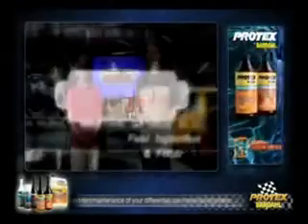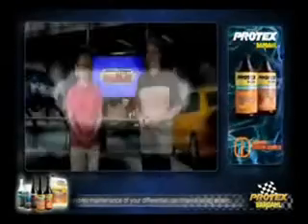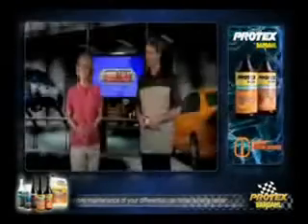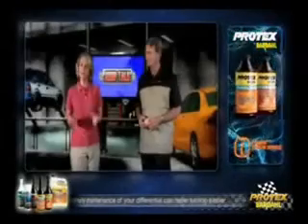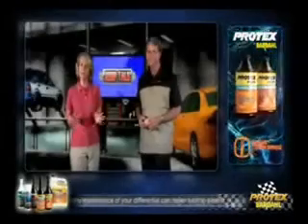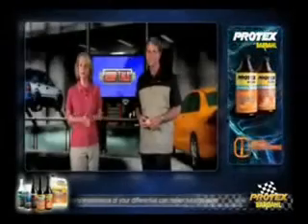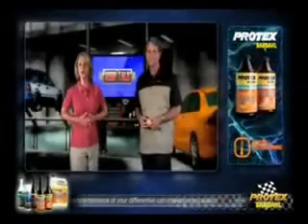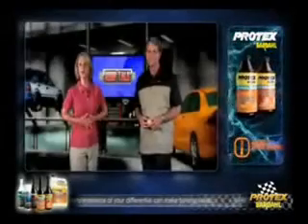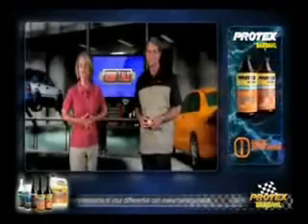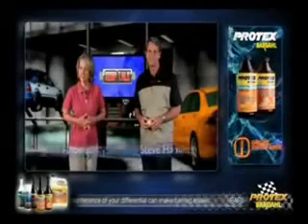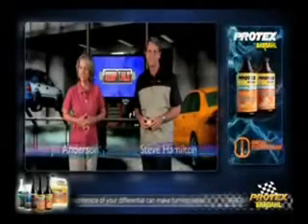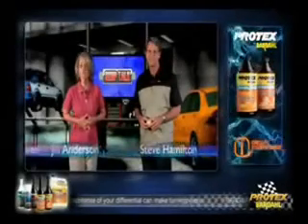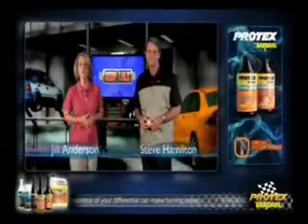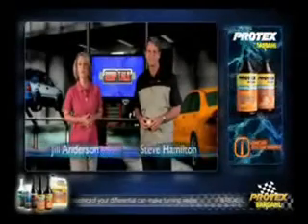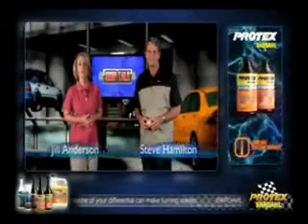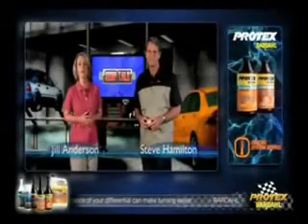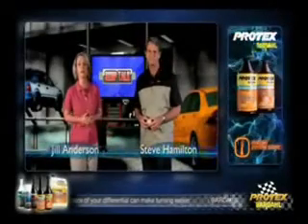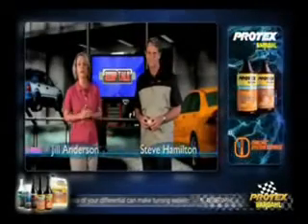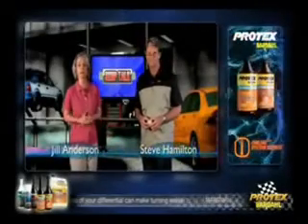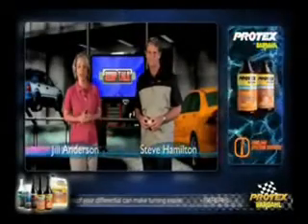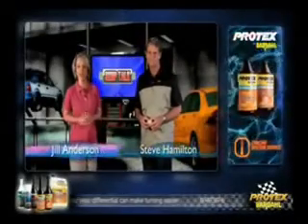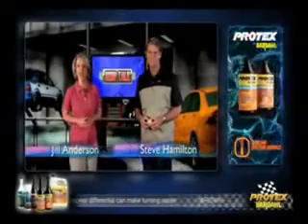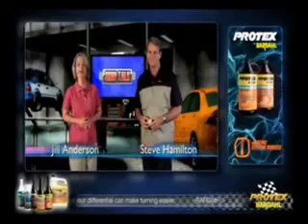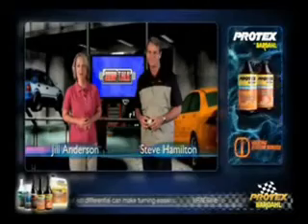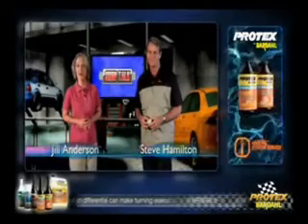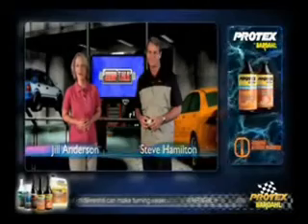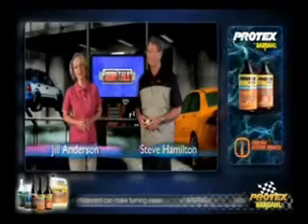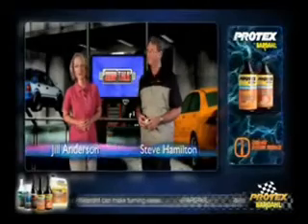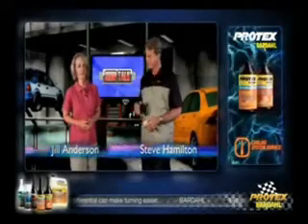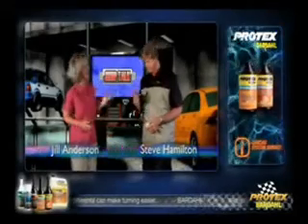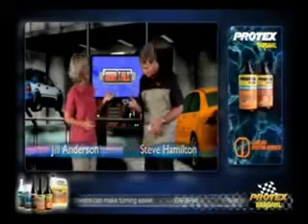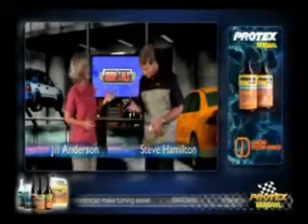Hello, and welcome to Shop Talk. In this segment, we'll be talking about the fuel injection system with our resident car guru, Steve Hamilton.